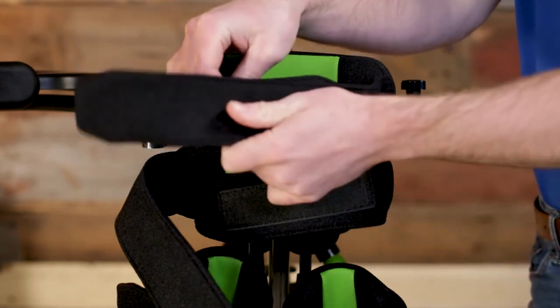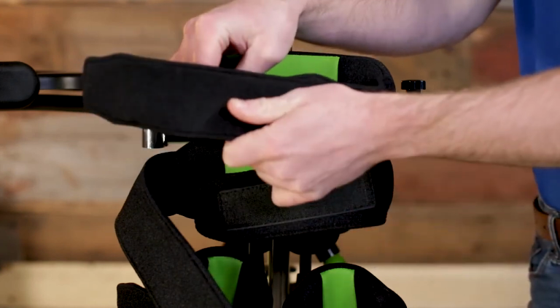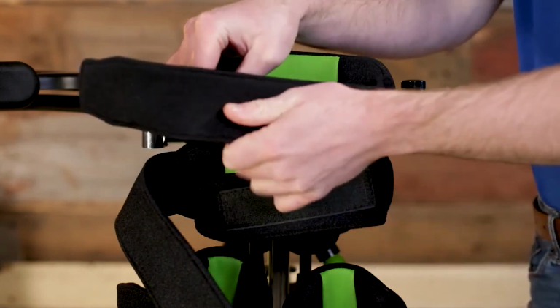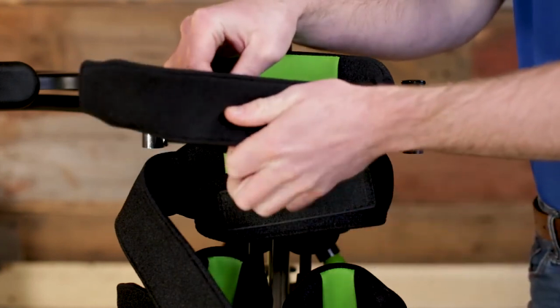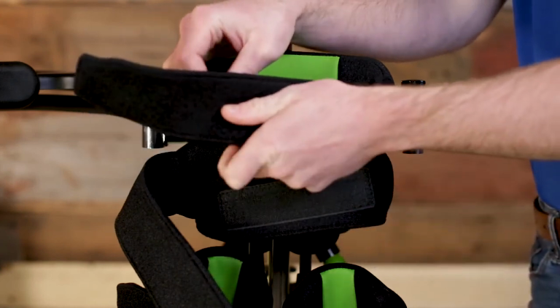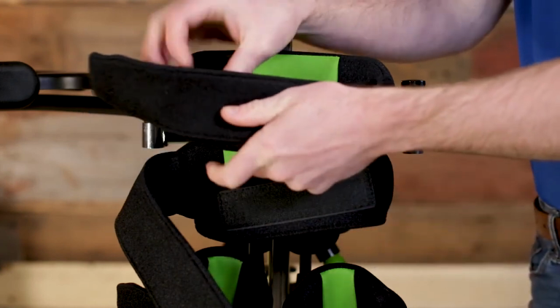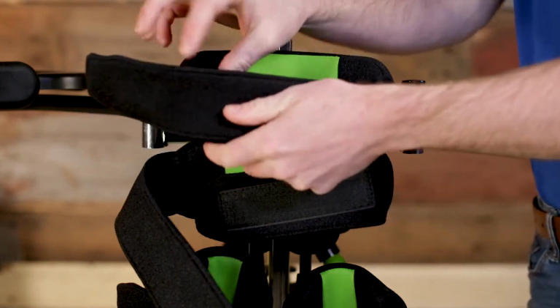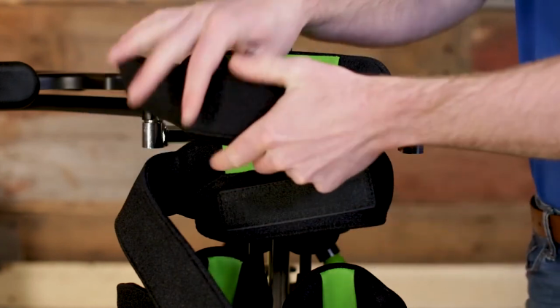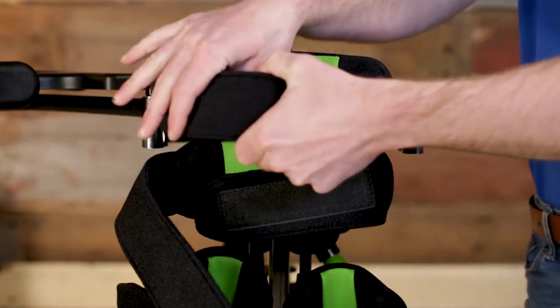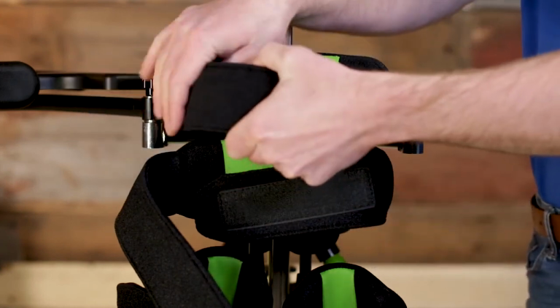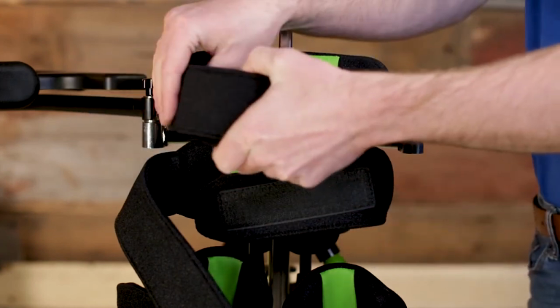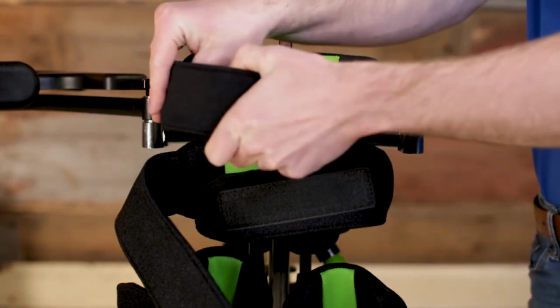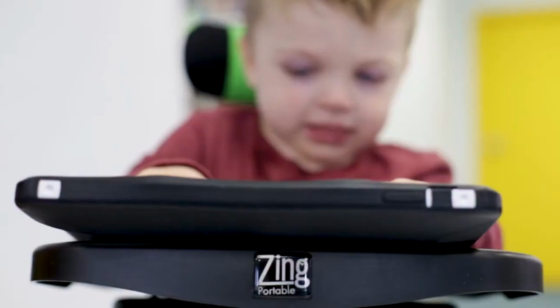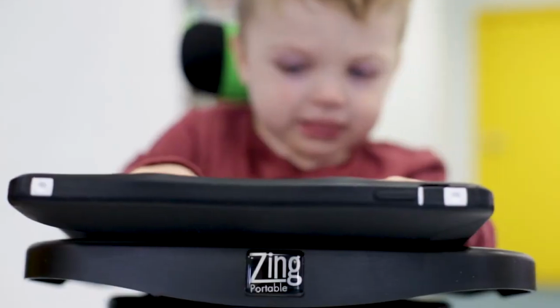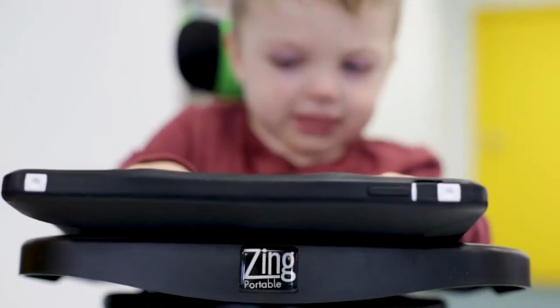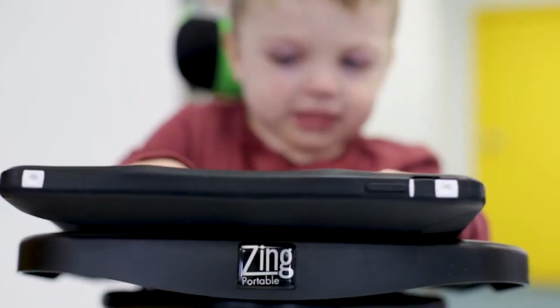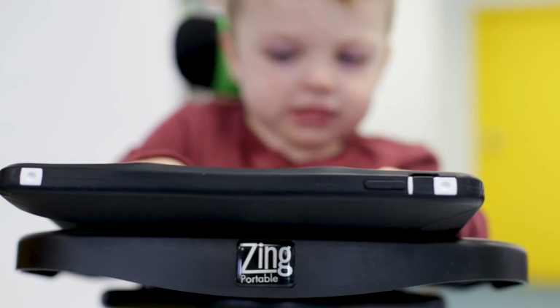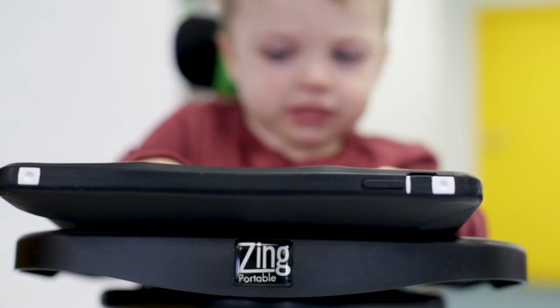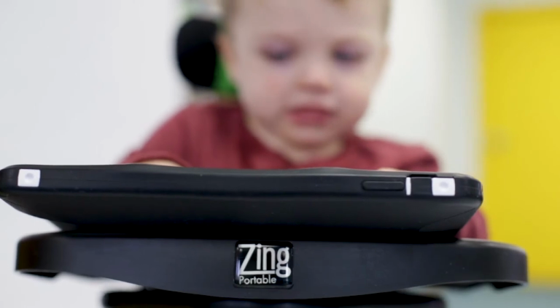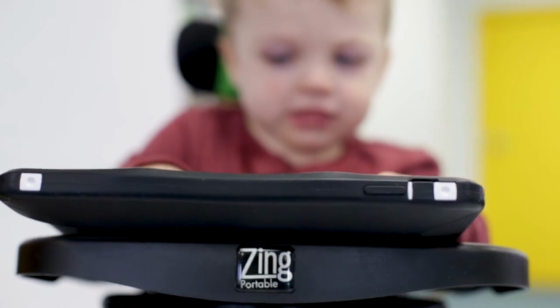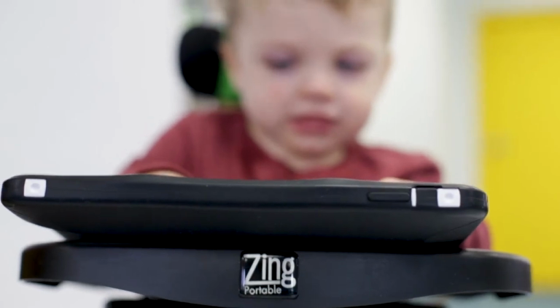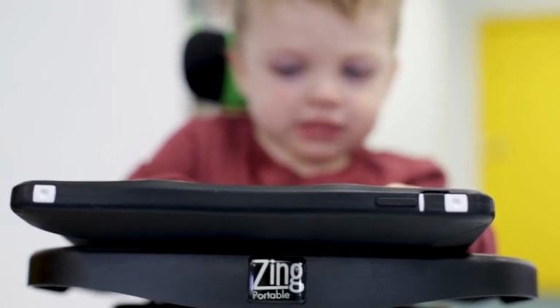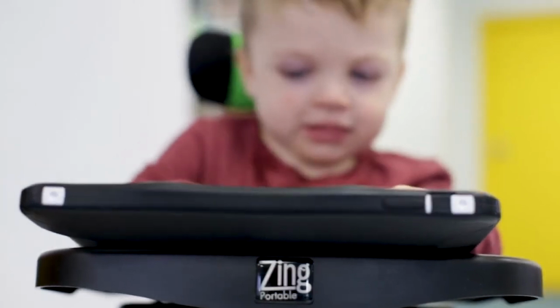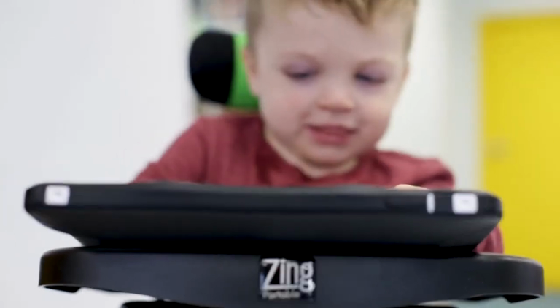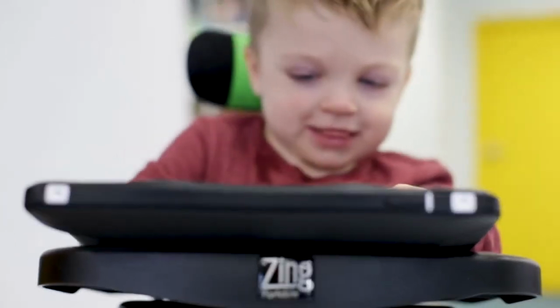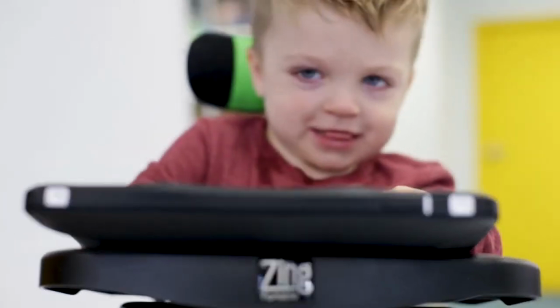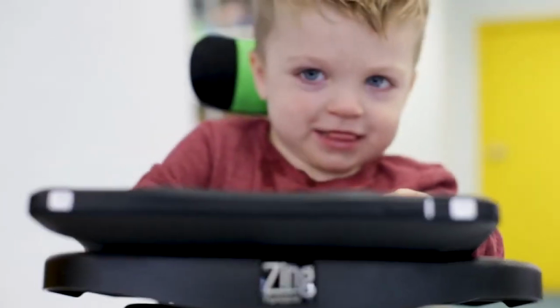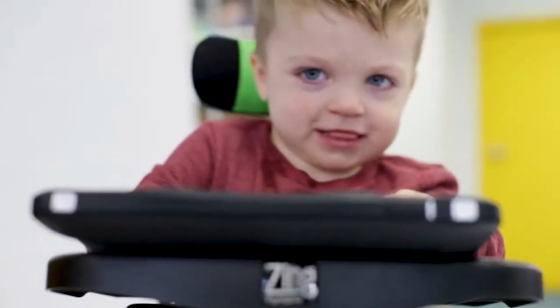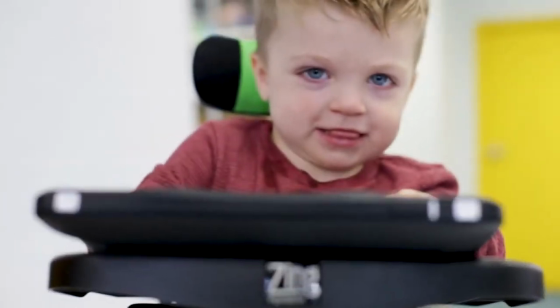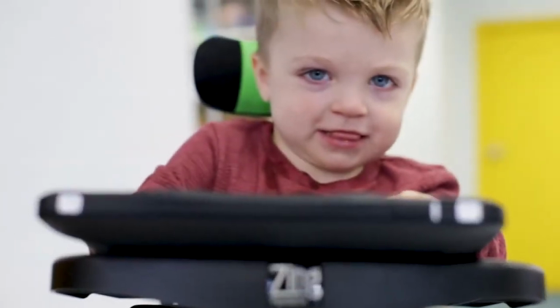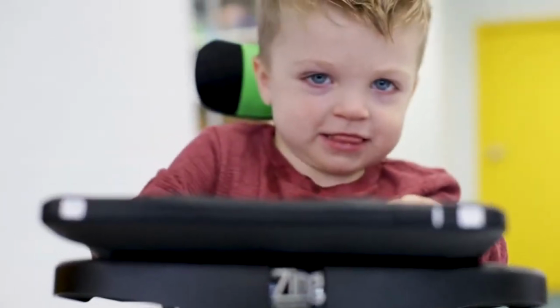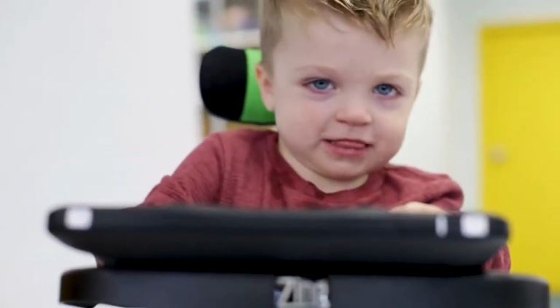For more information about the Zing Portable and to learn more about all the Zing products, visit zingstanders.com.